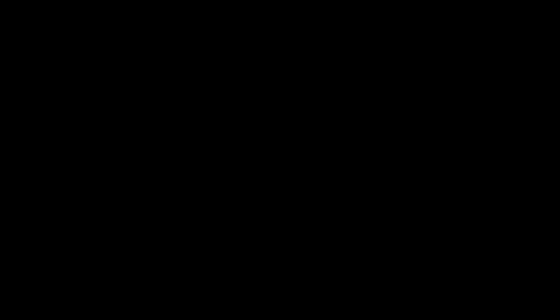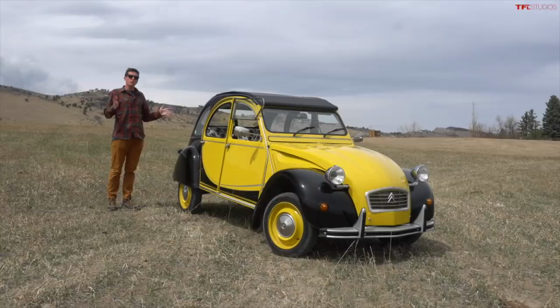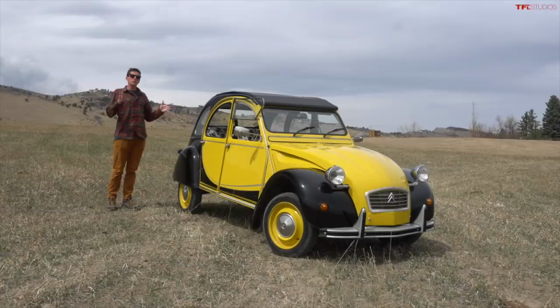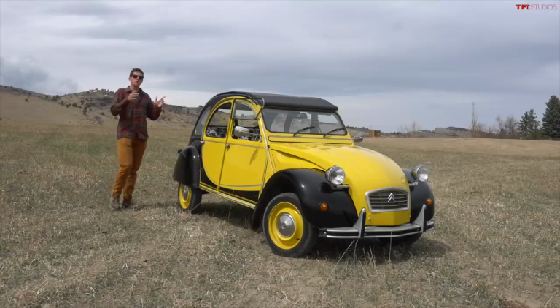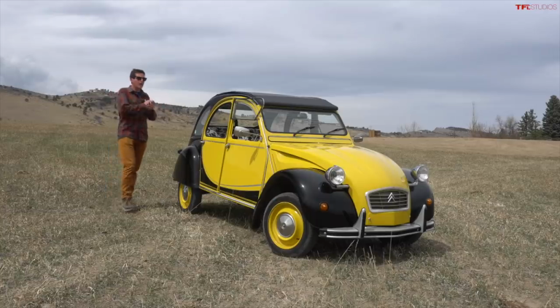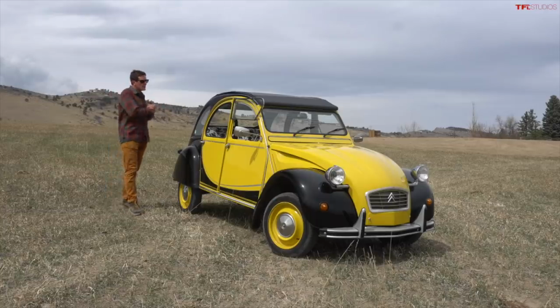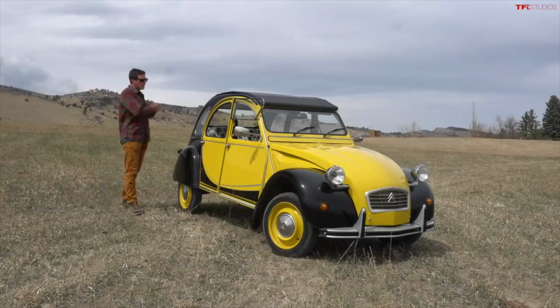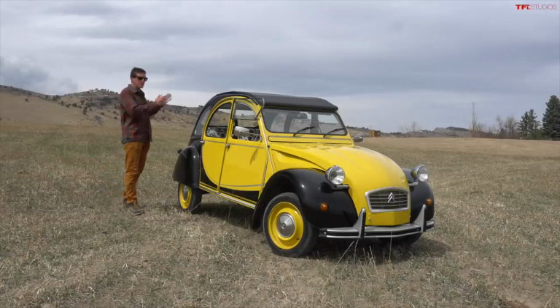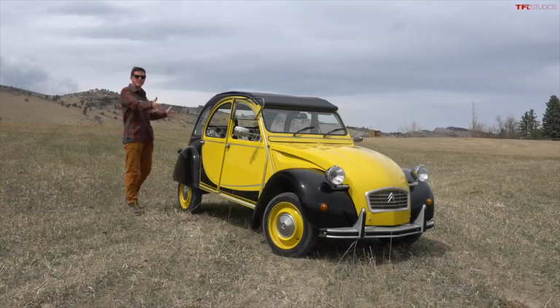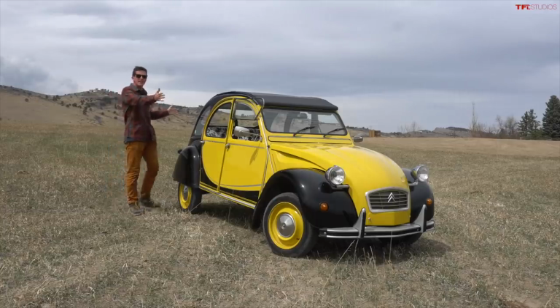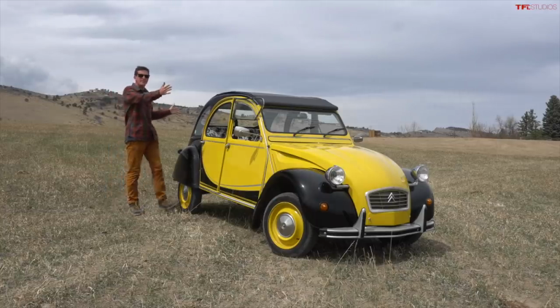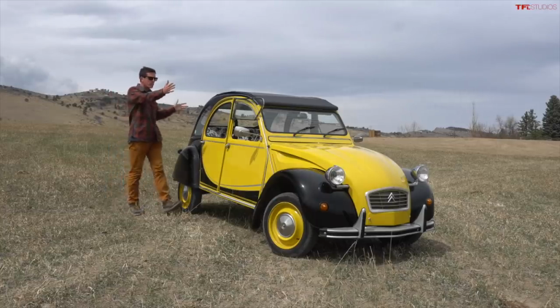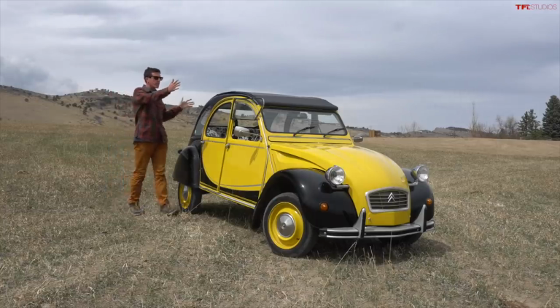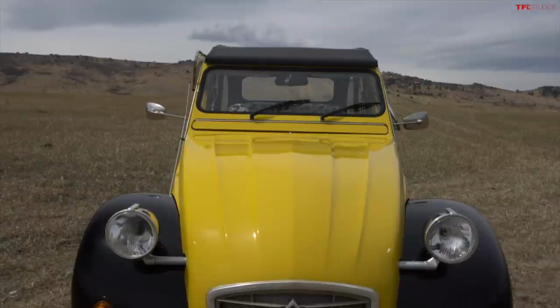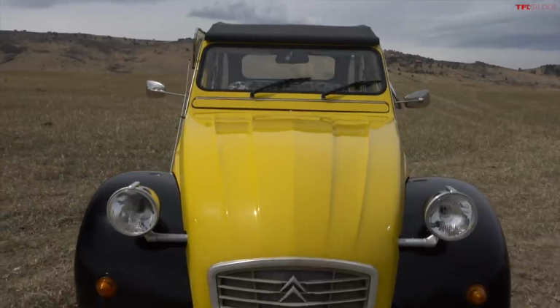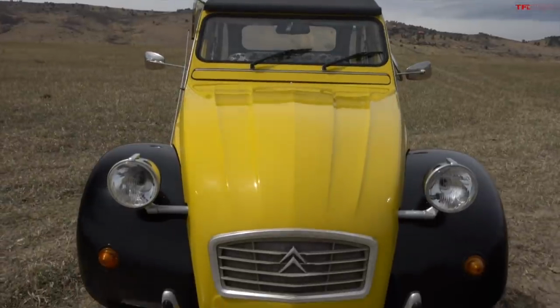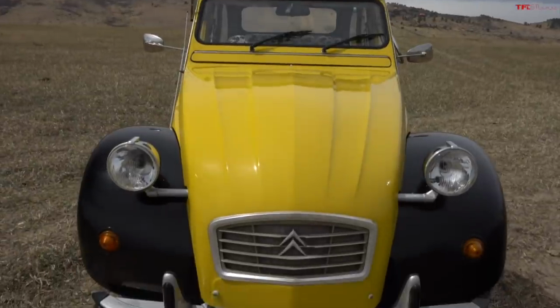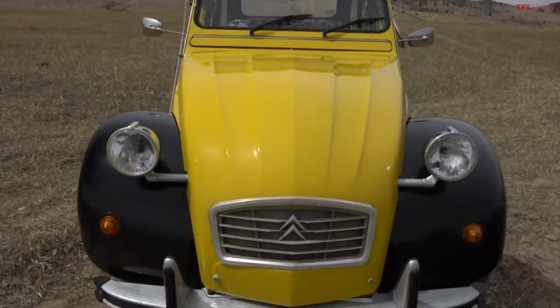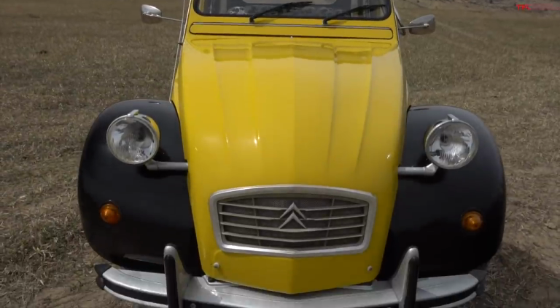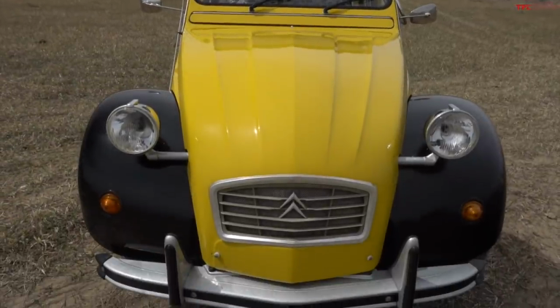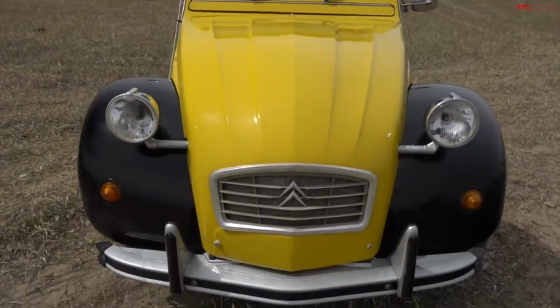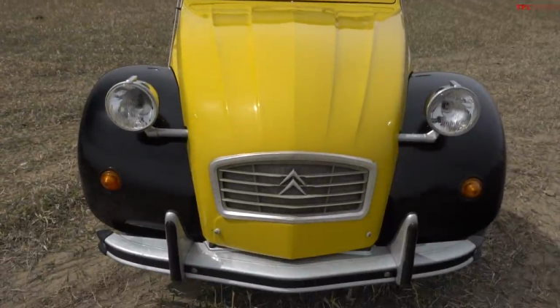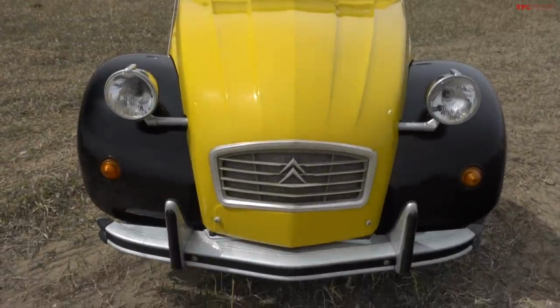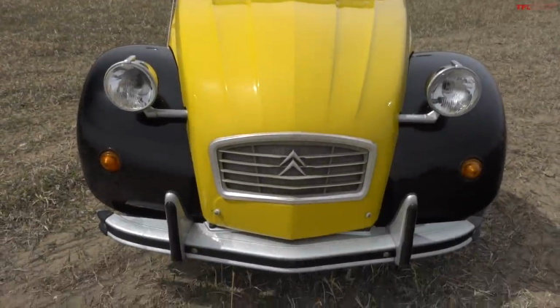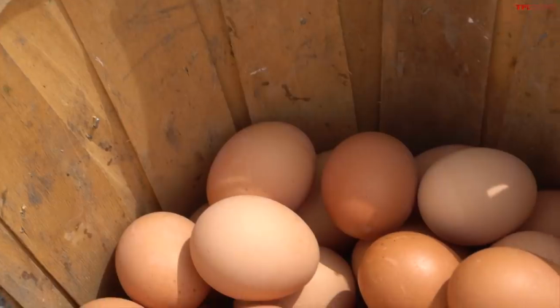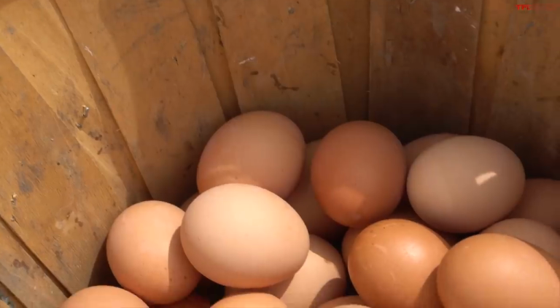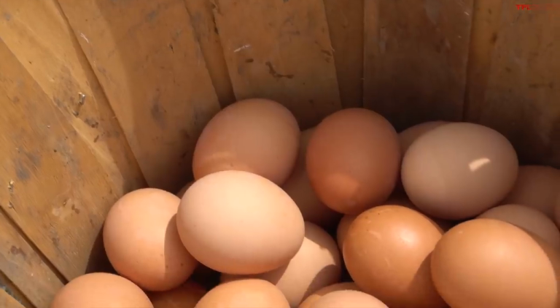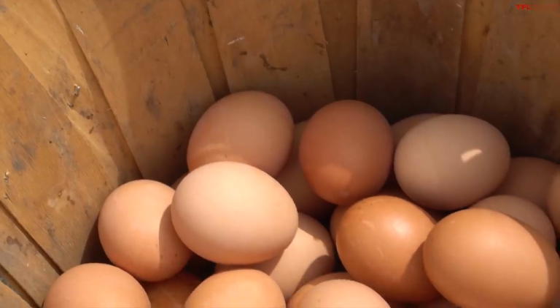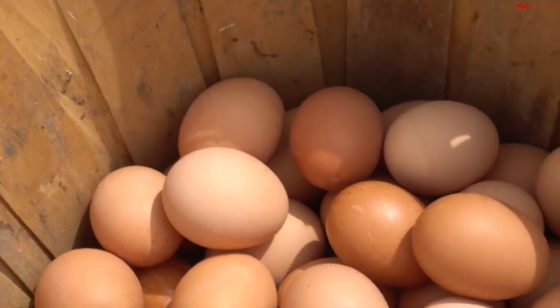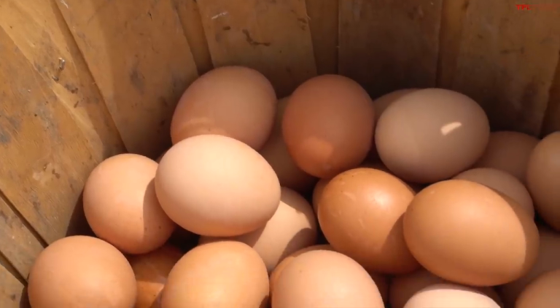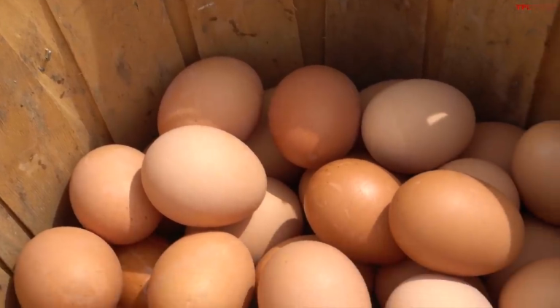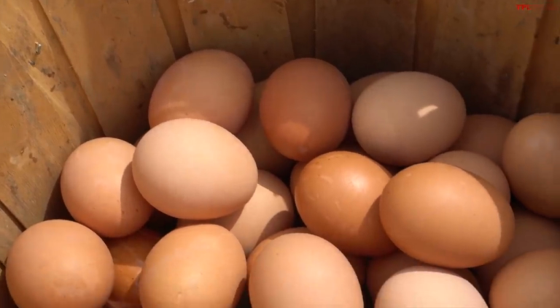Bonjour mon ami, this is a Citroën 2CV and in this video we are attempting the legendary egg test.